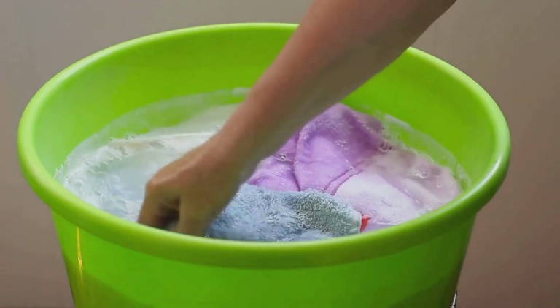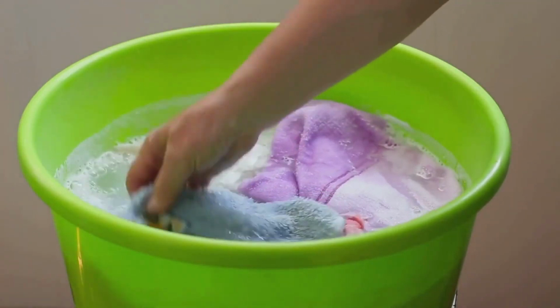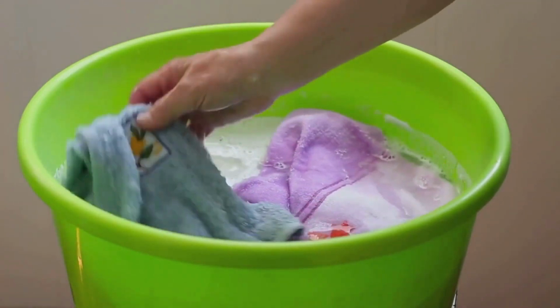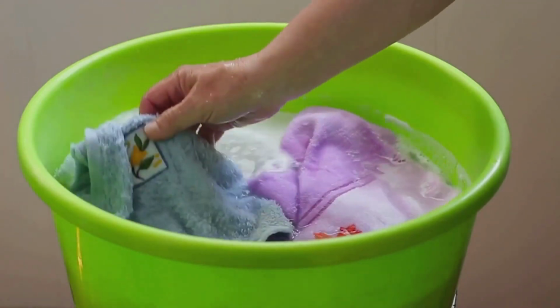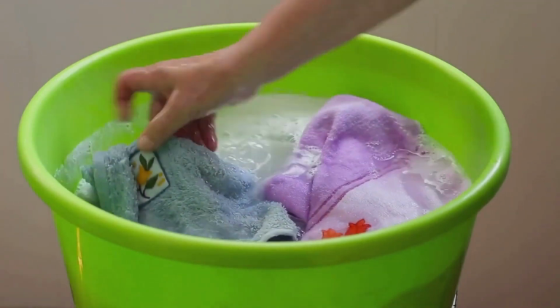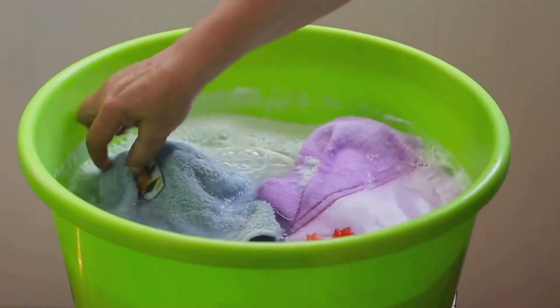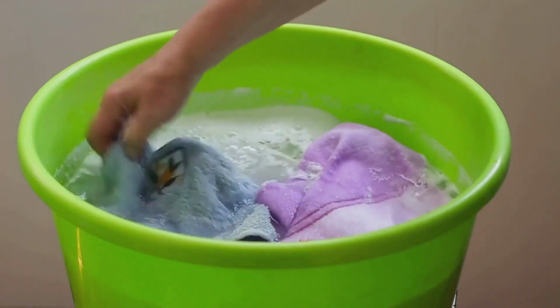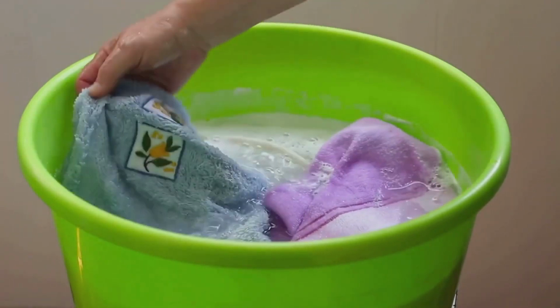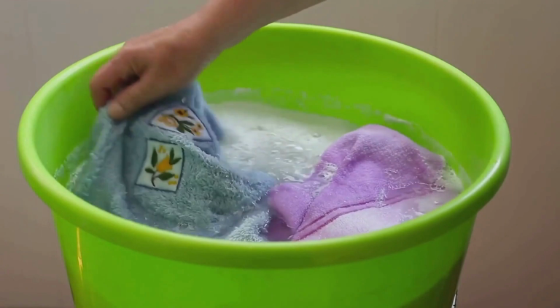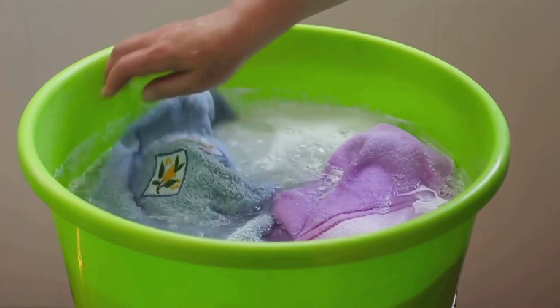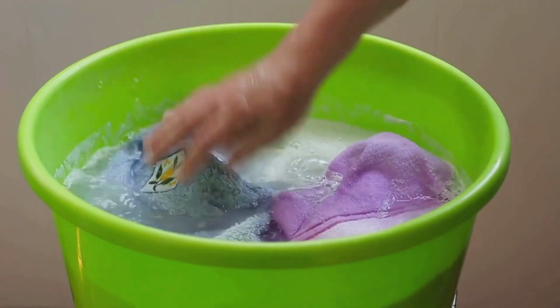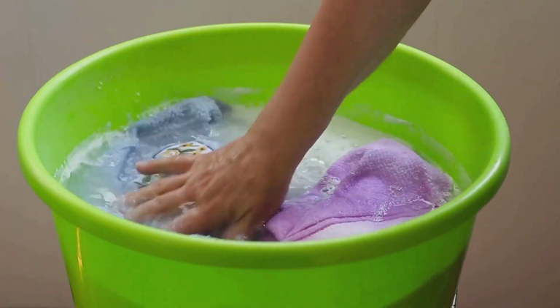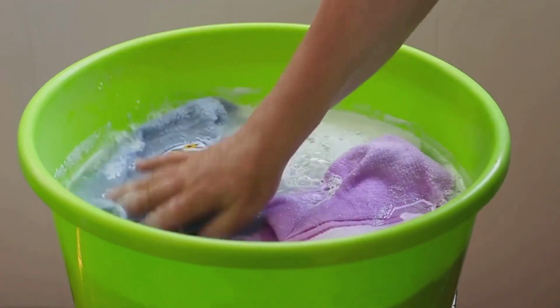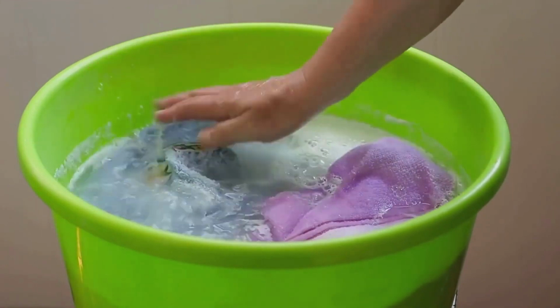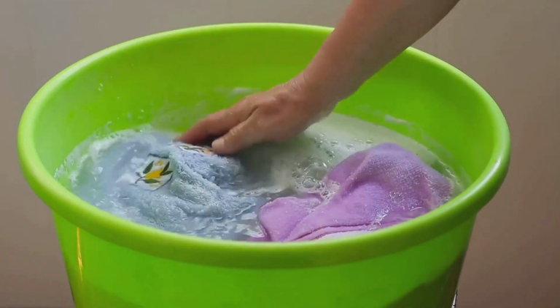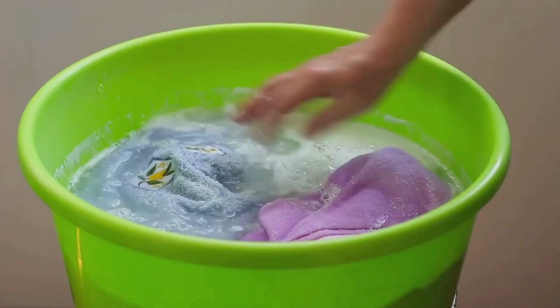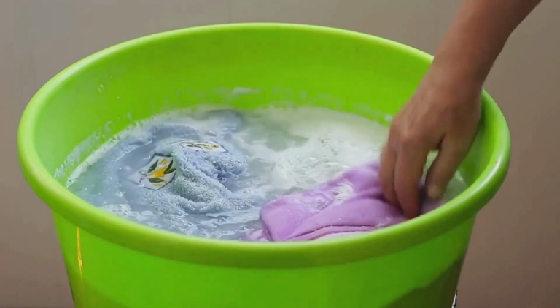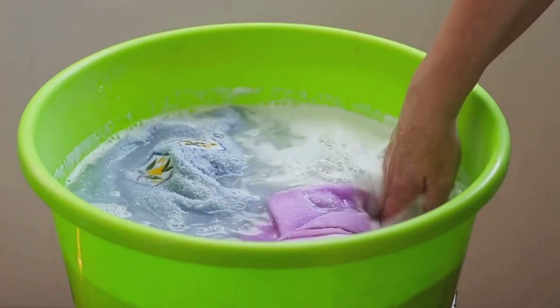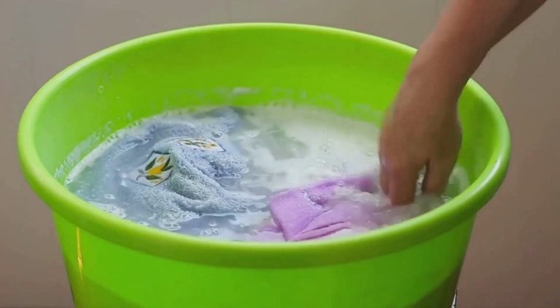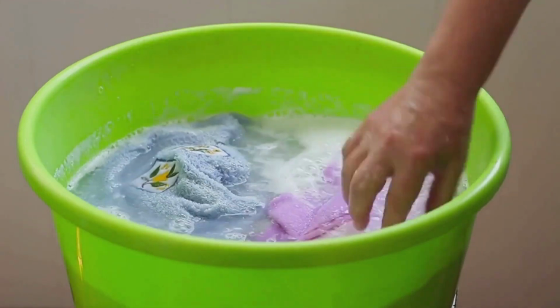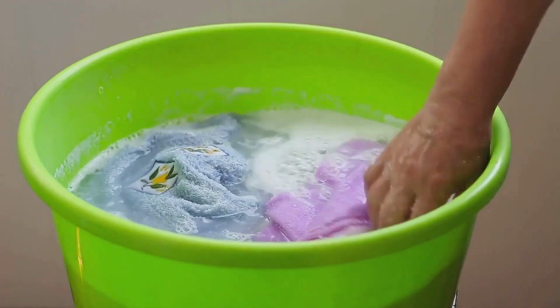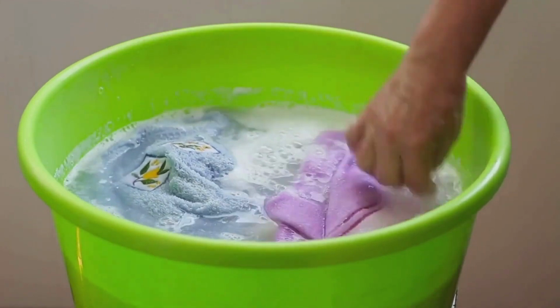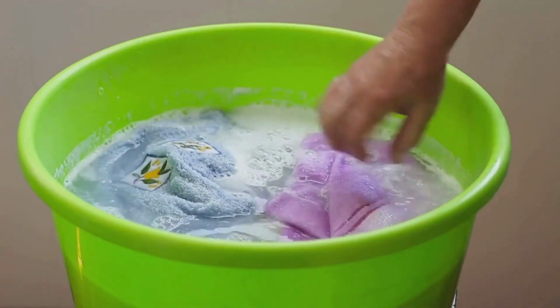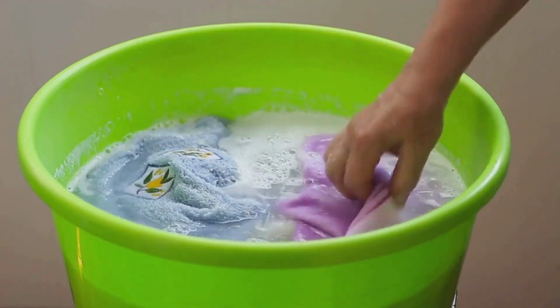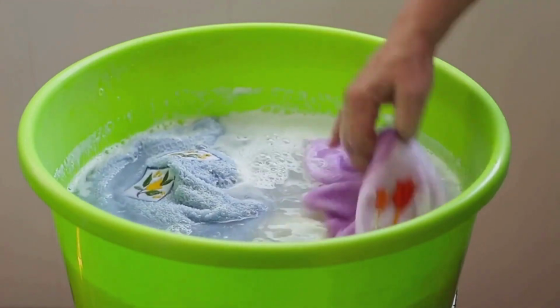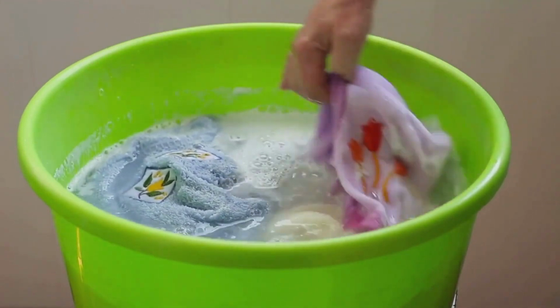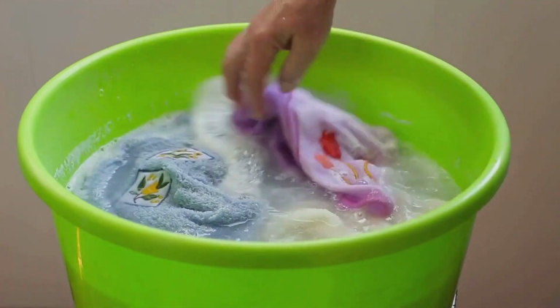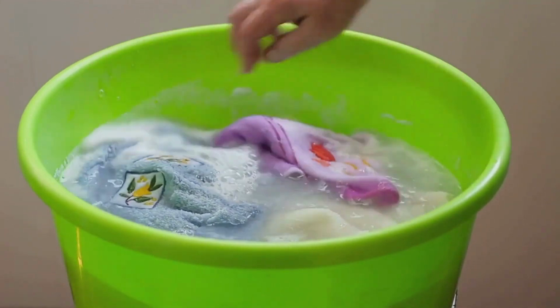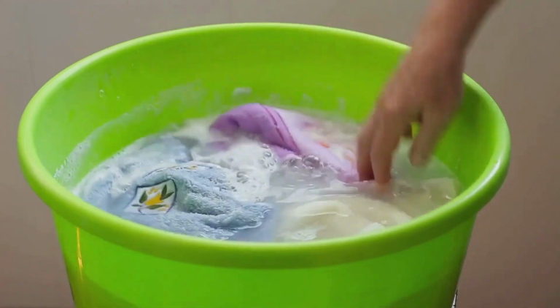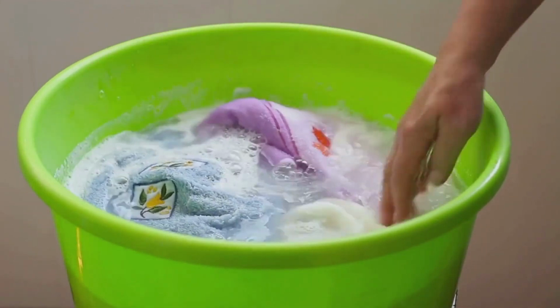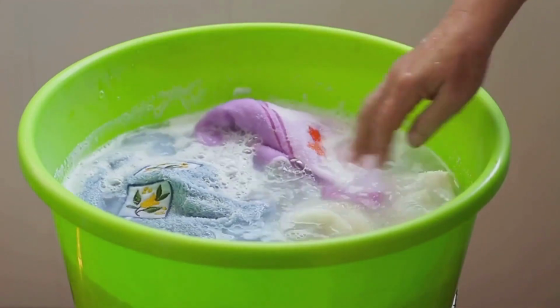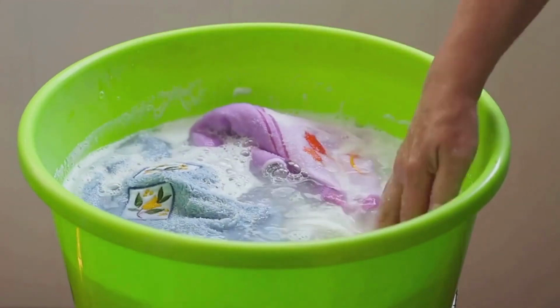Remember, patience is key. The soap and water method is simple yet effective, especially for fresh stains.